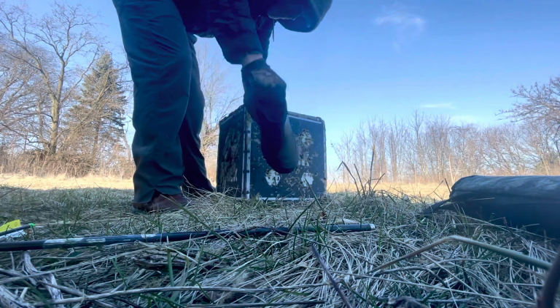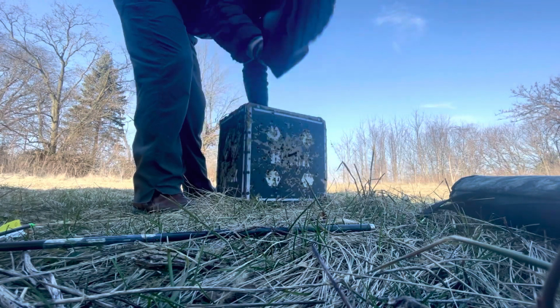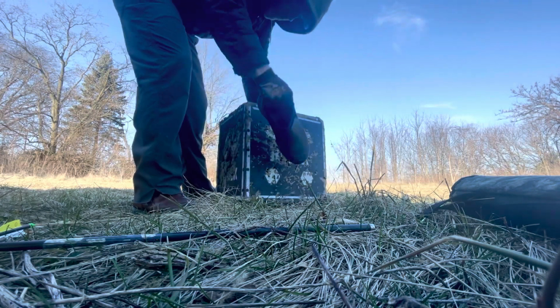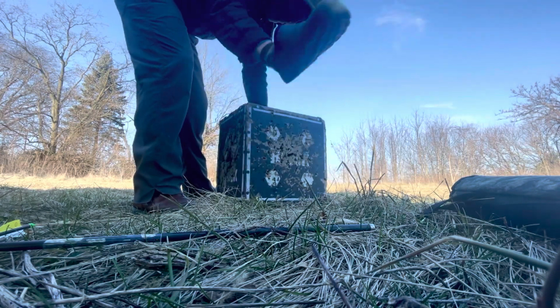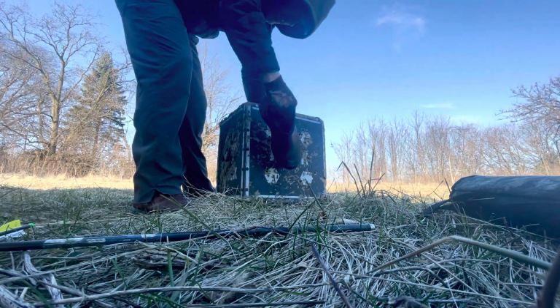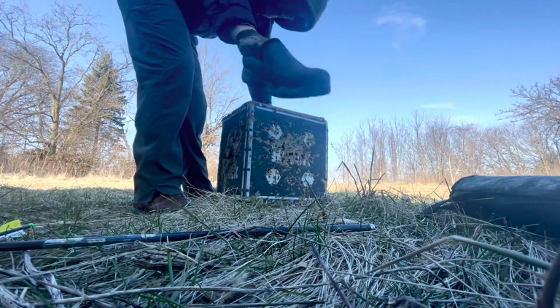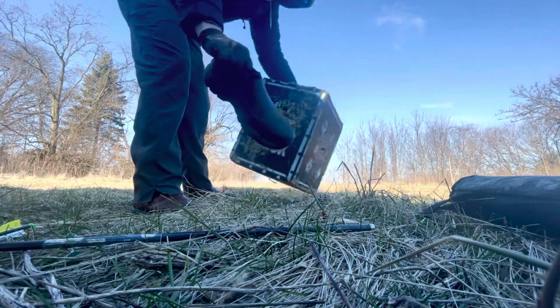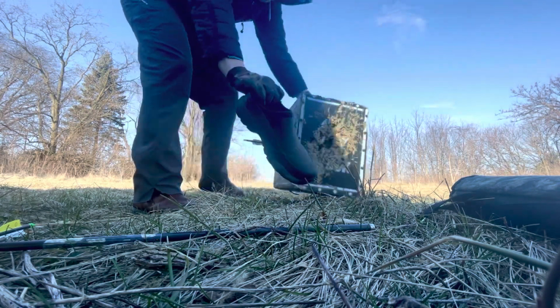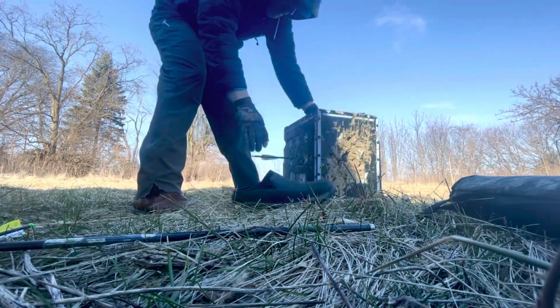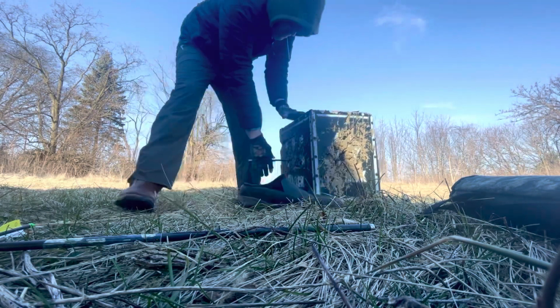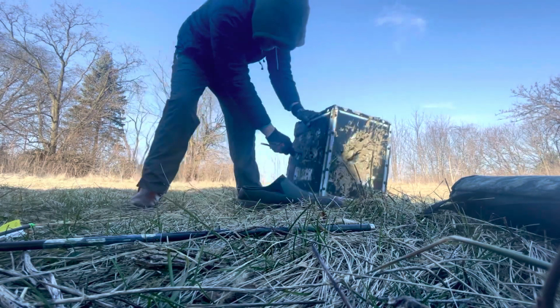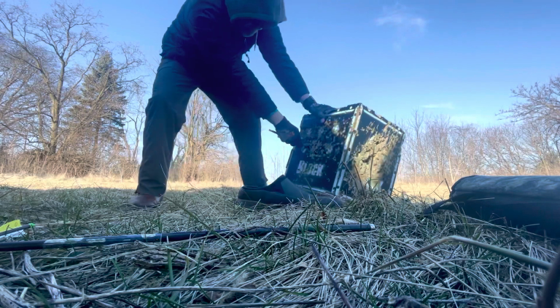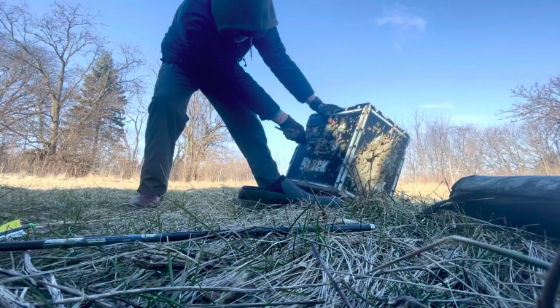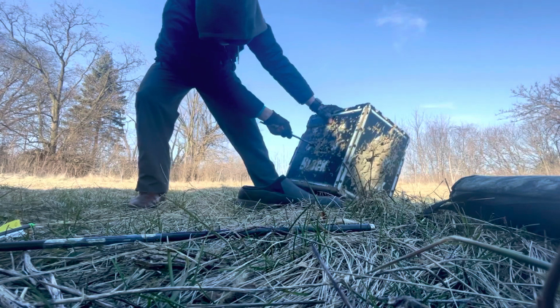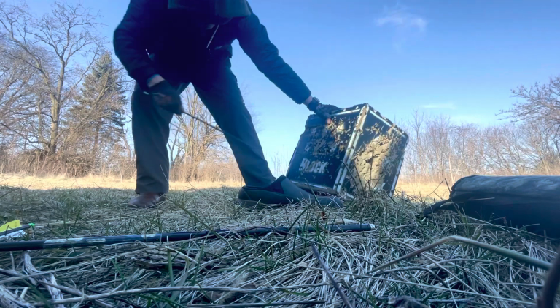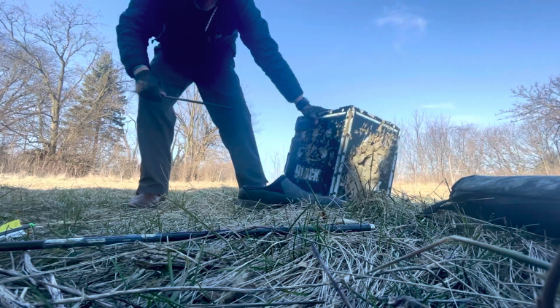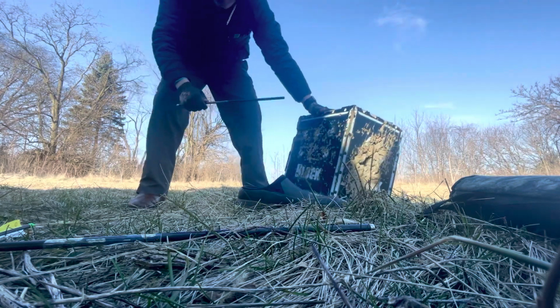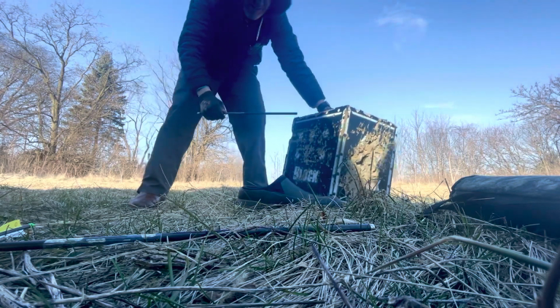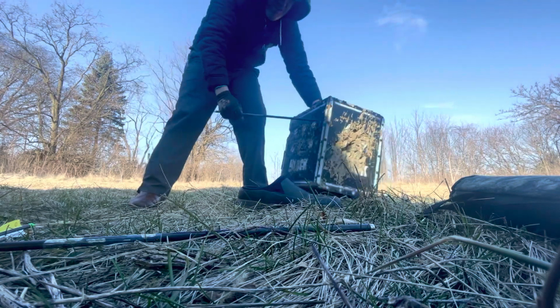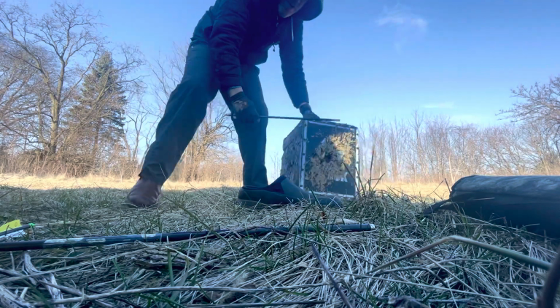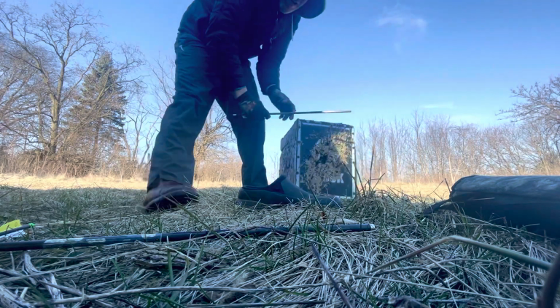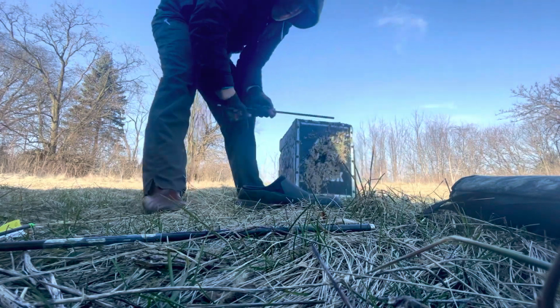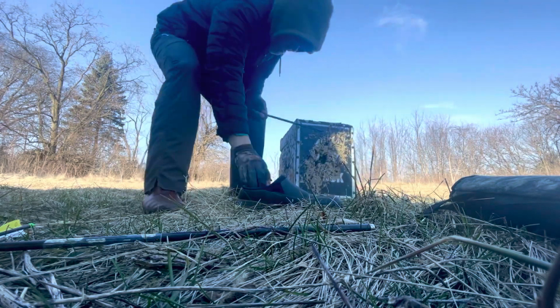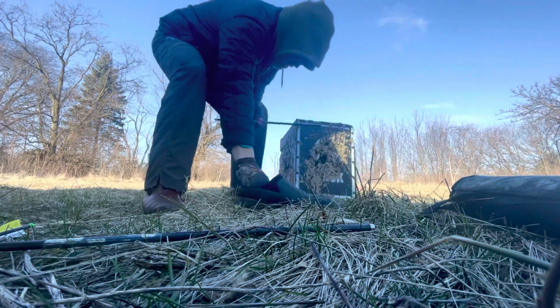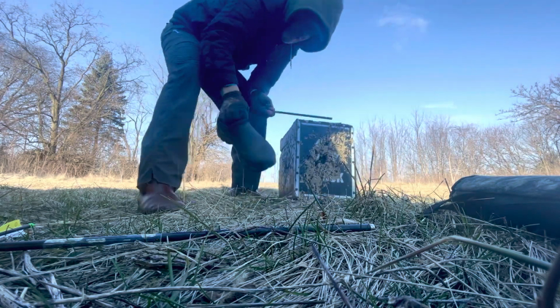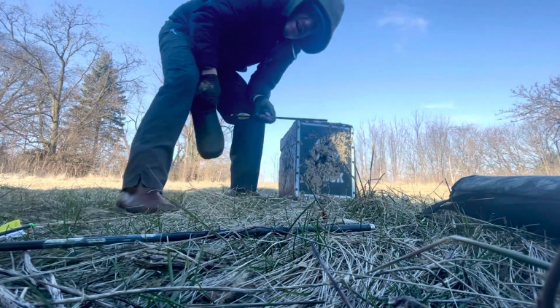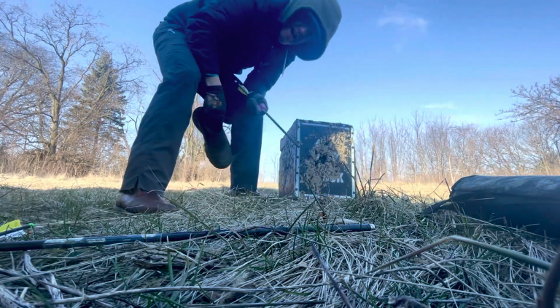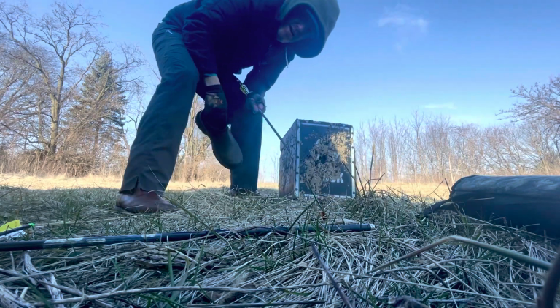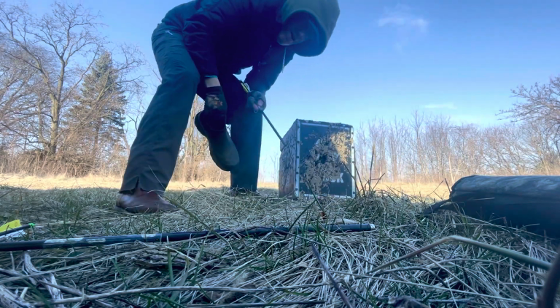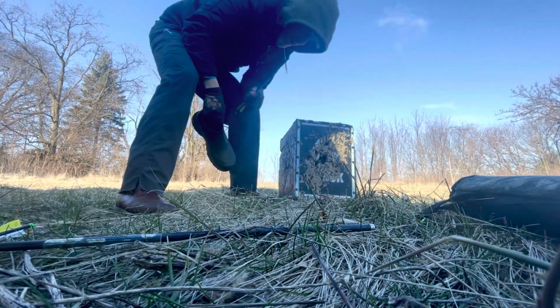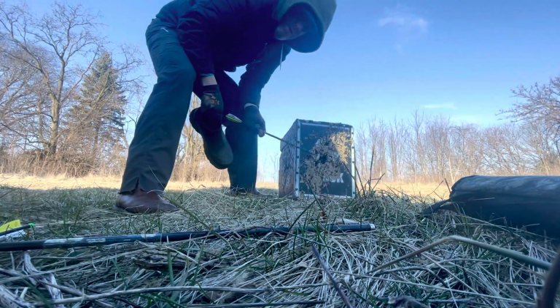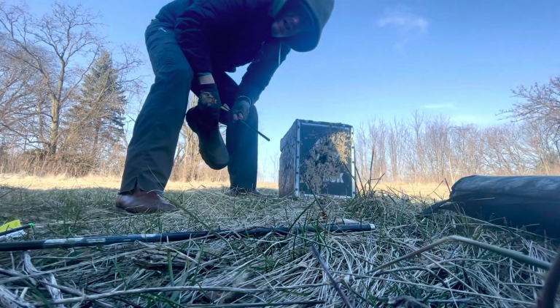Just beat it out. That's how you get an arrow out of a block.